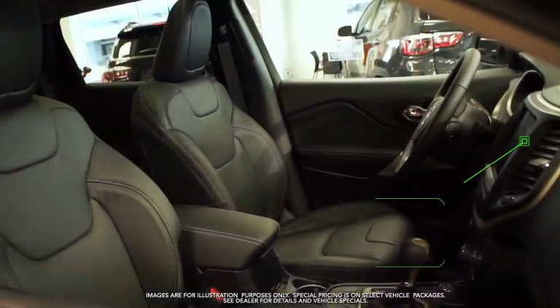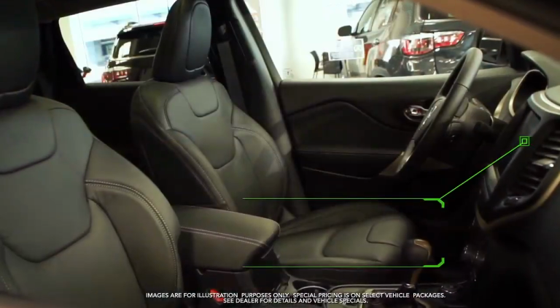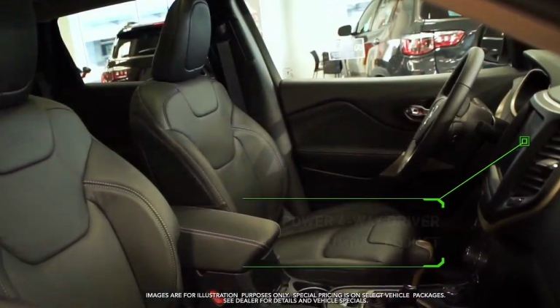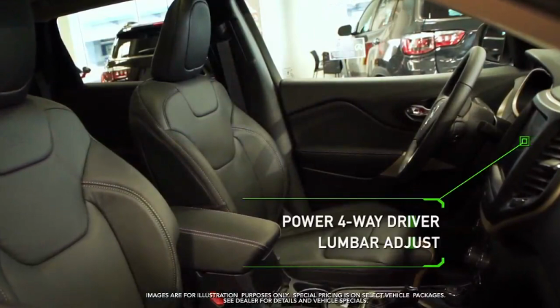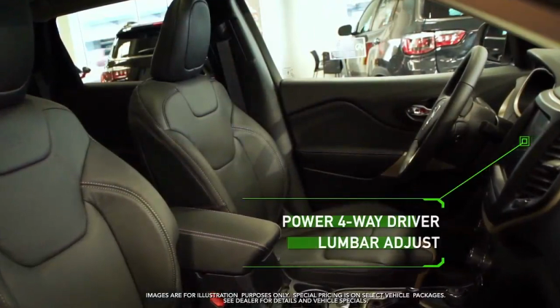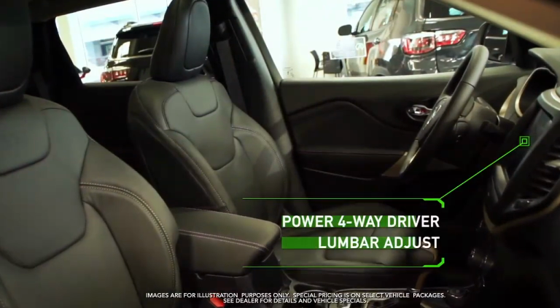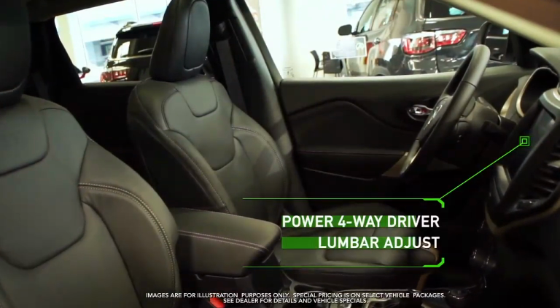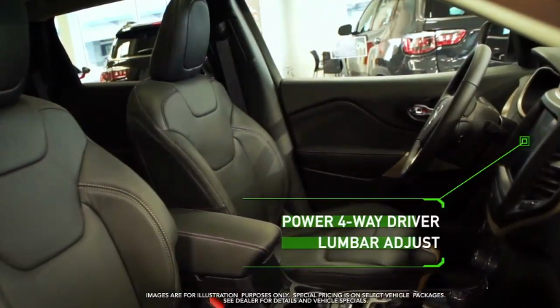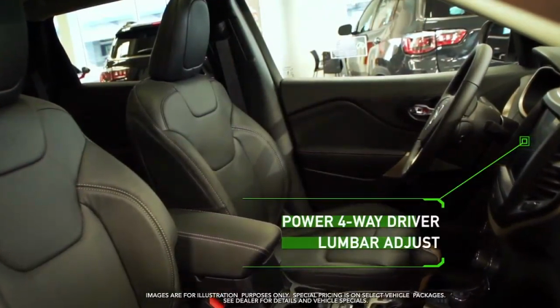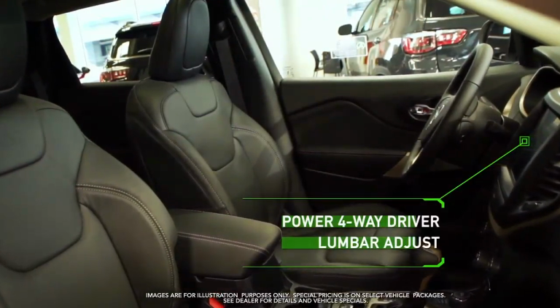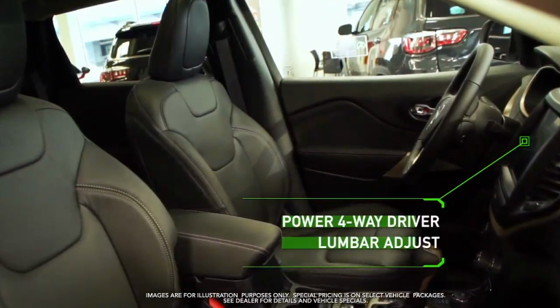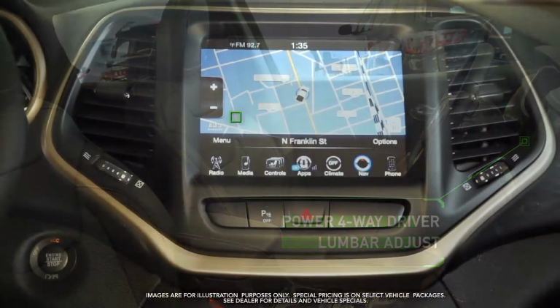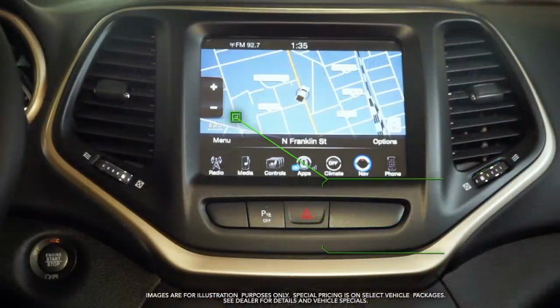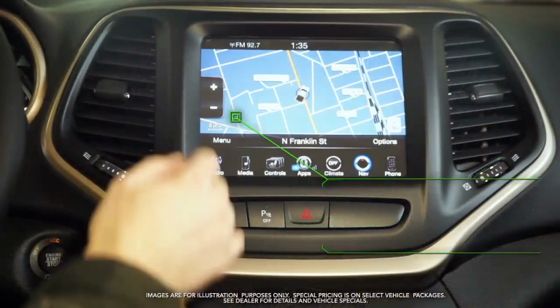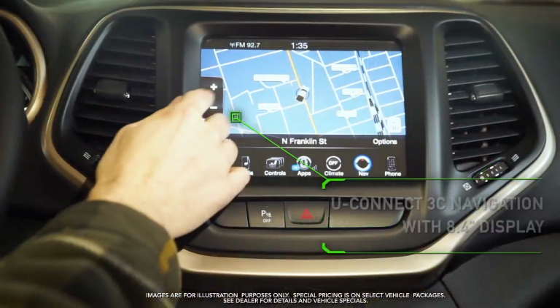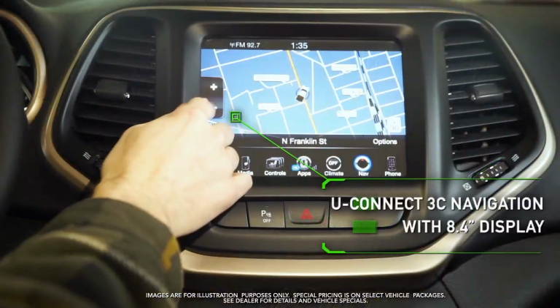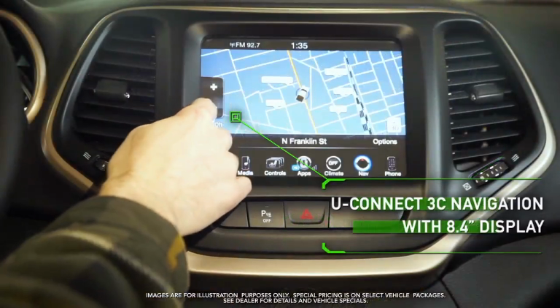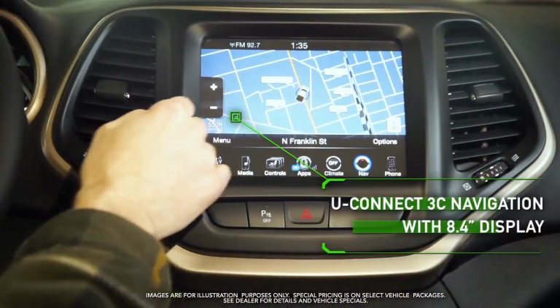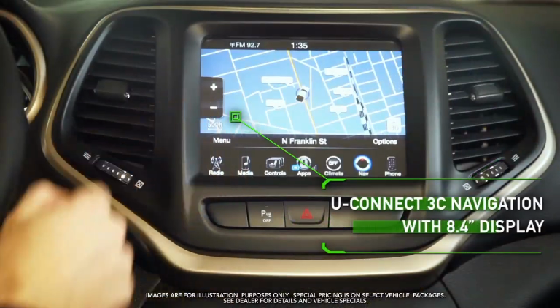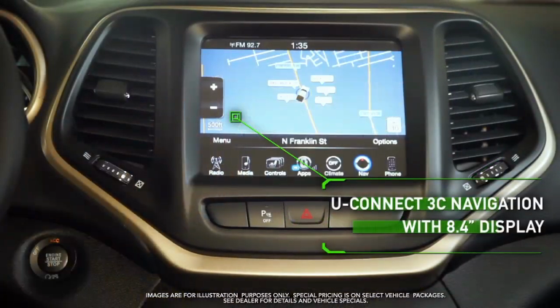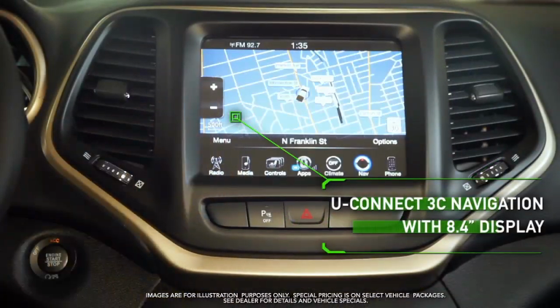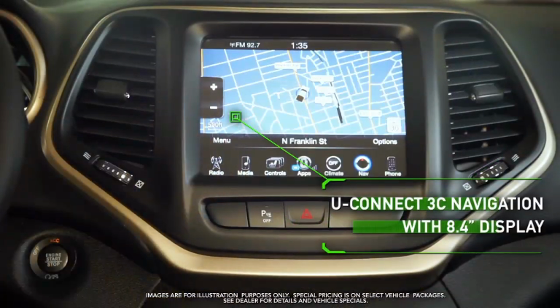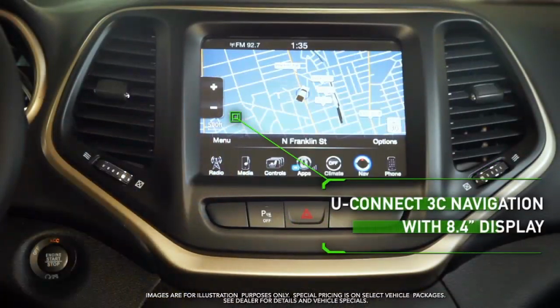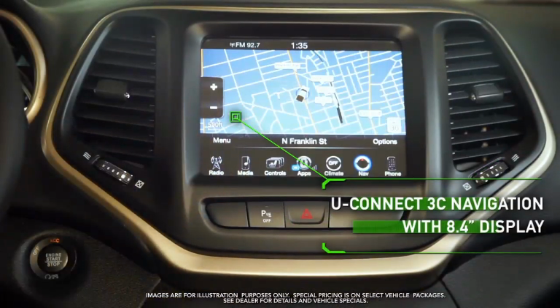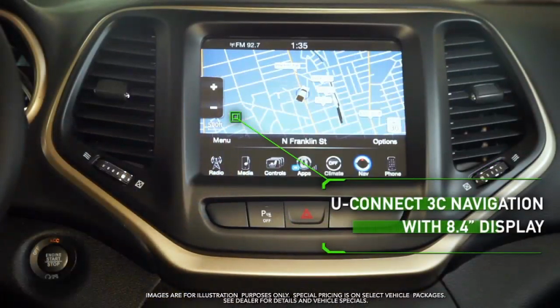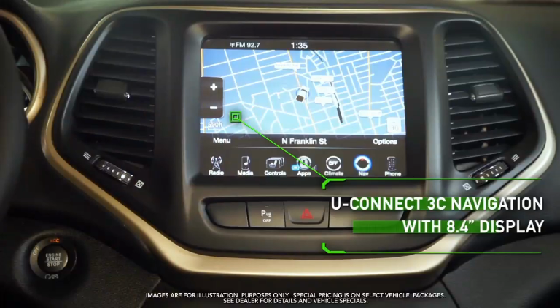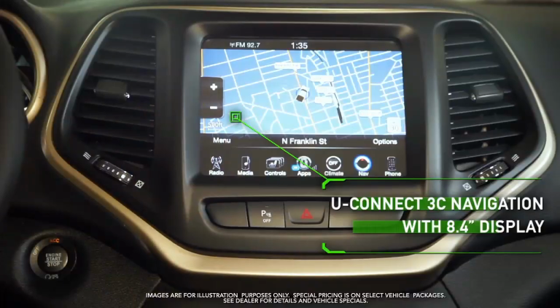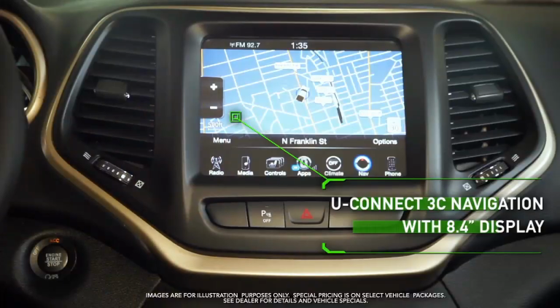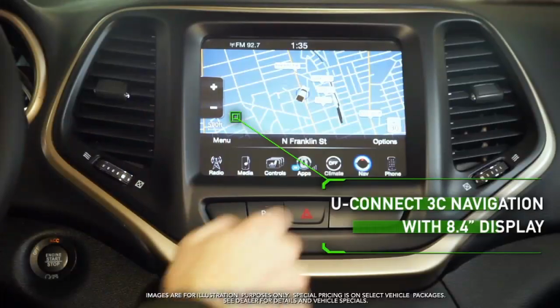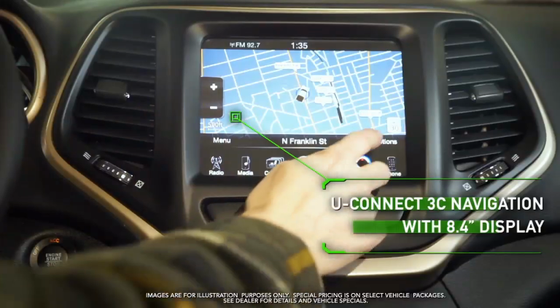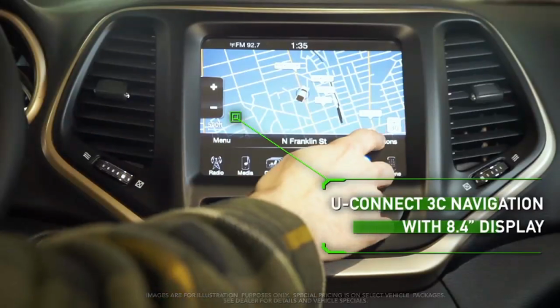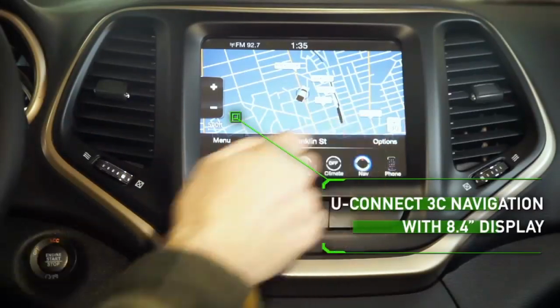Power 4-way driver lumbar adjust, Uconnect 3C navigation with 8.4-inch display, and more.